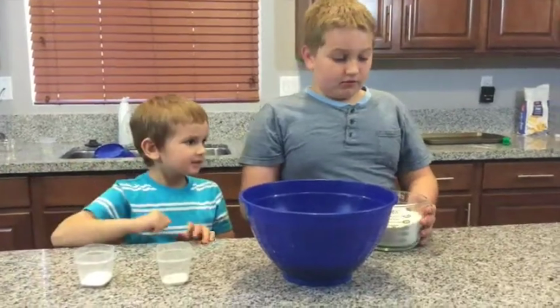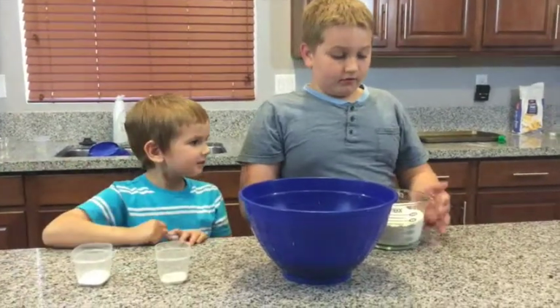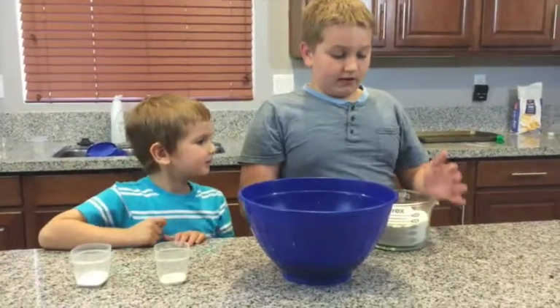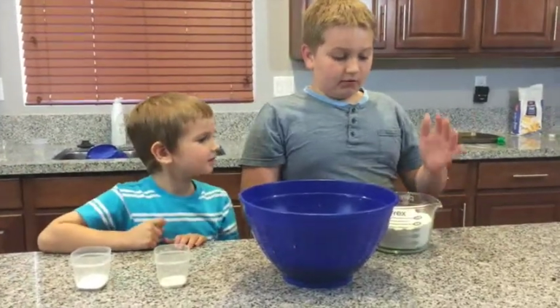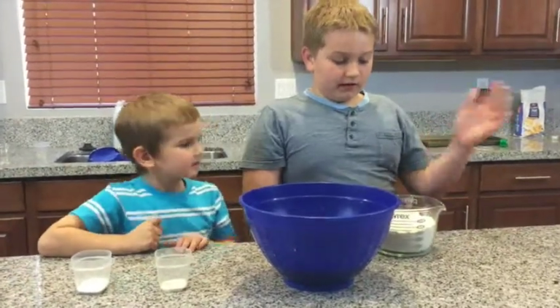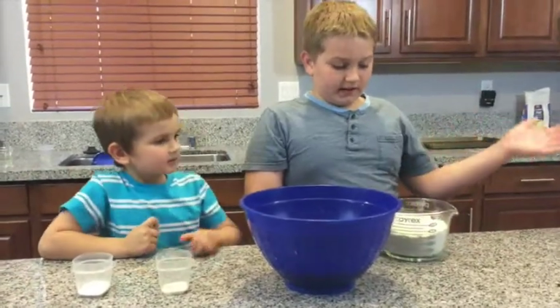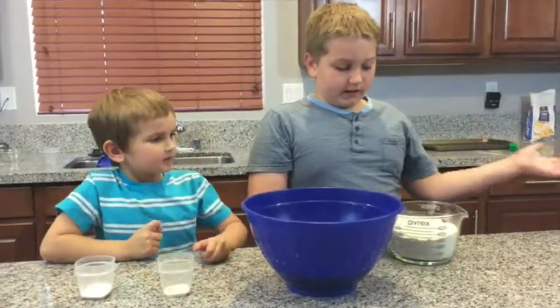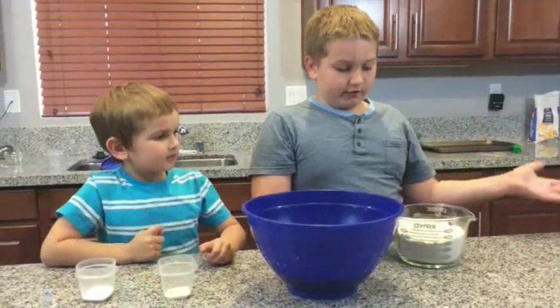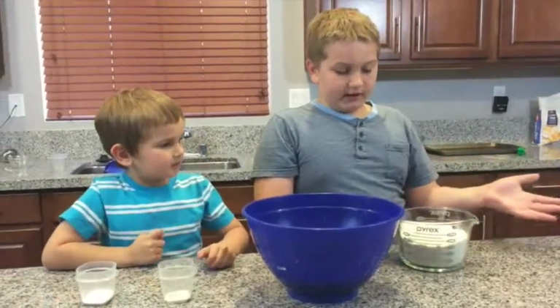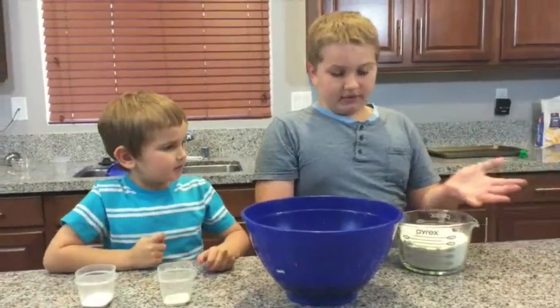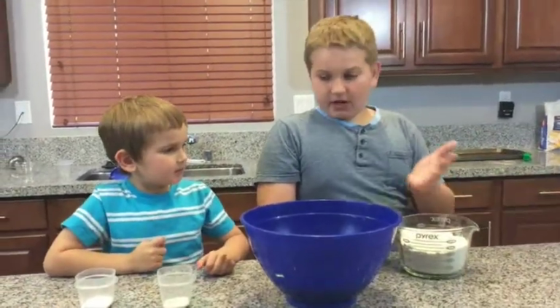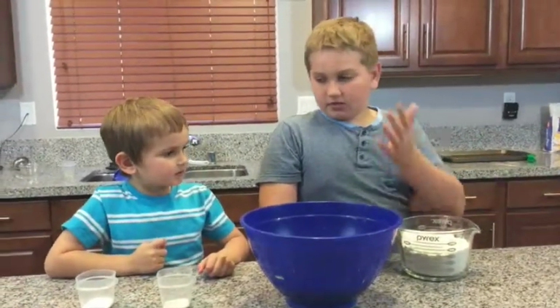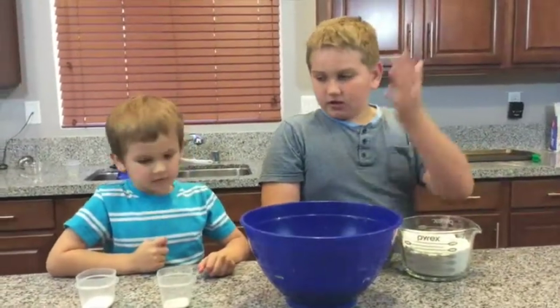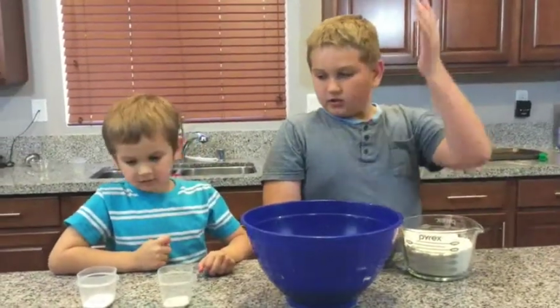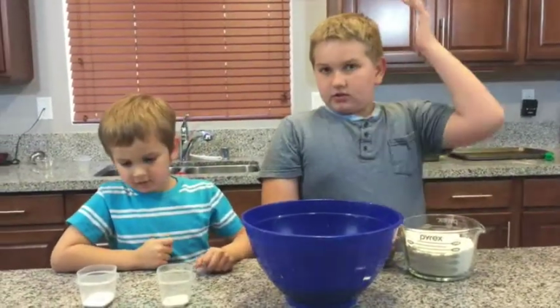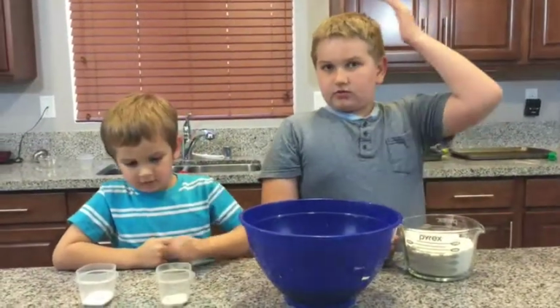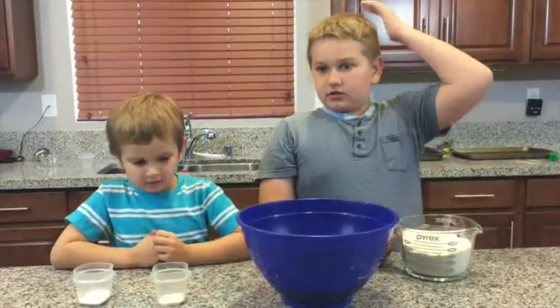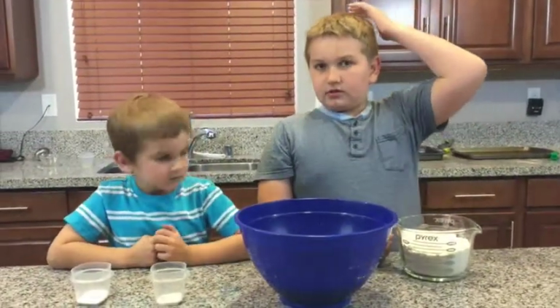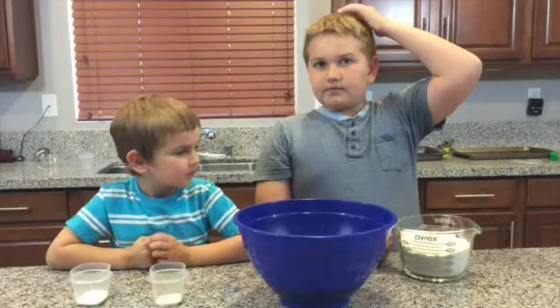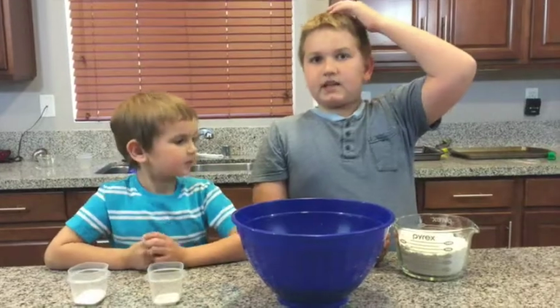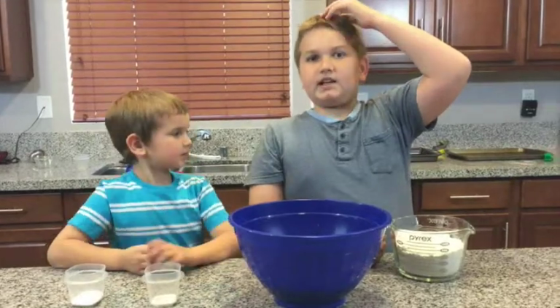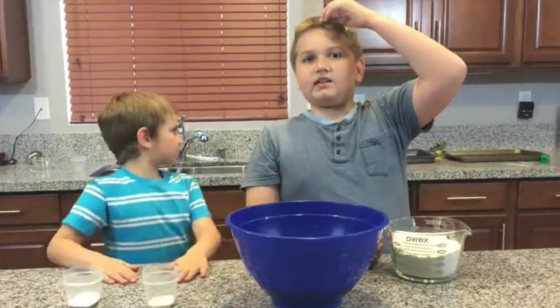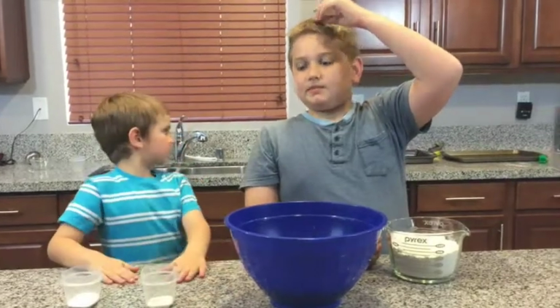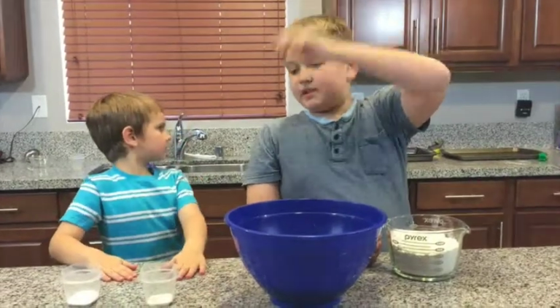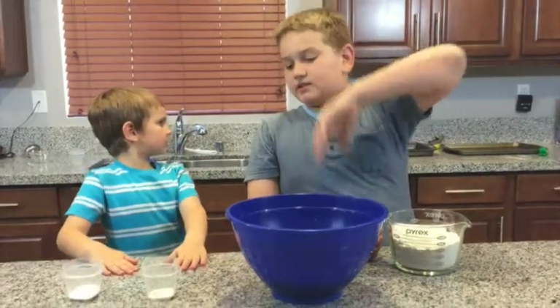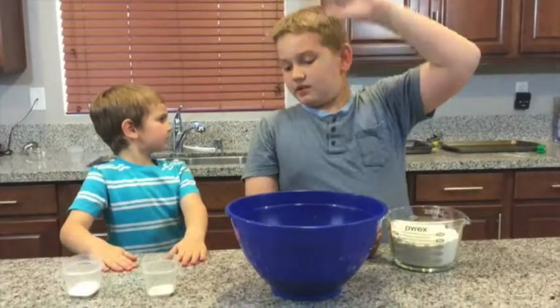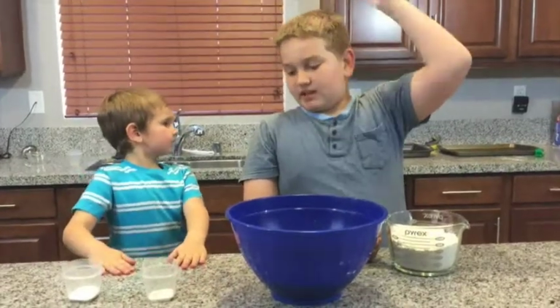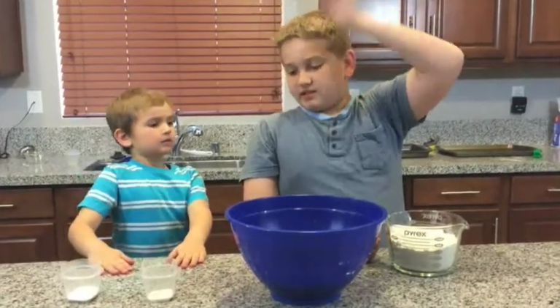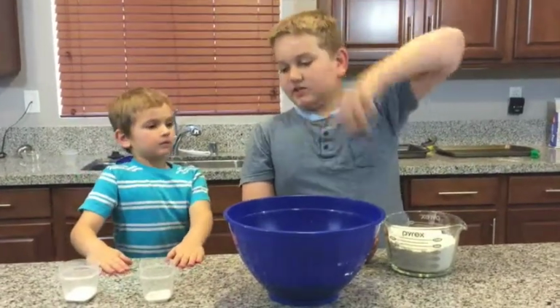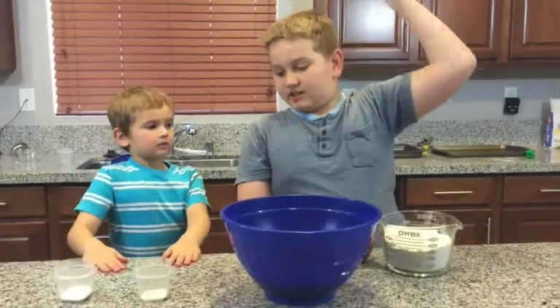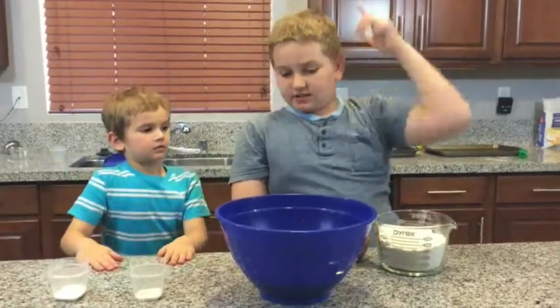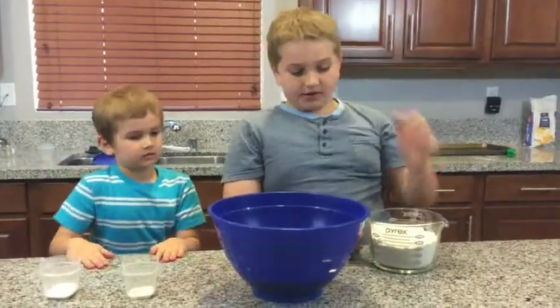So now we're going to add 3 cups of flour, baking soda, and salt.